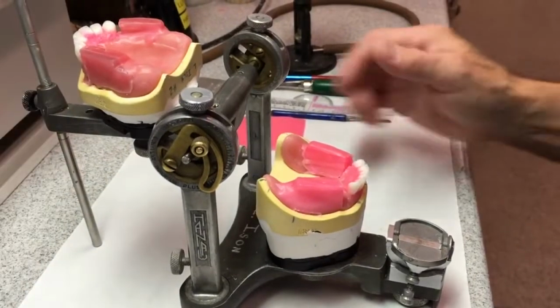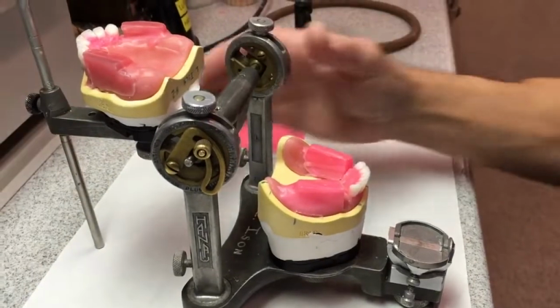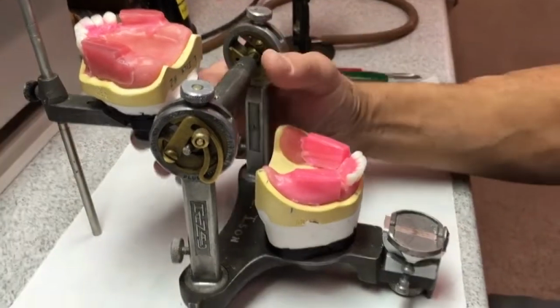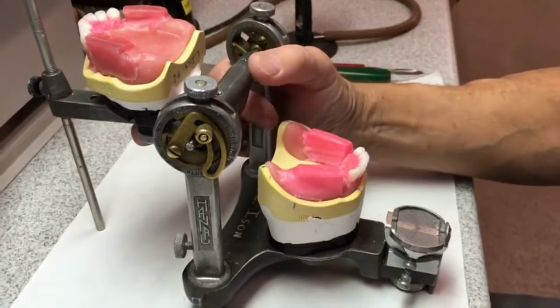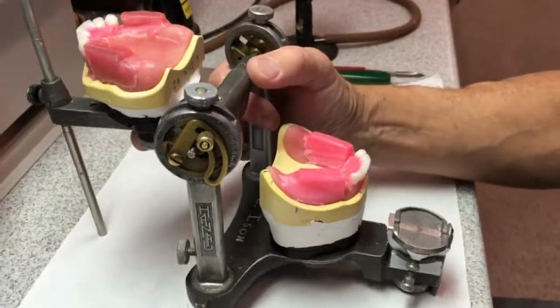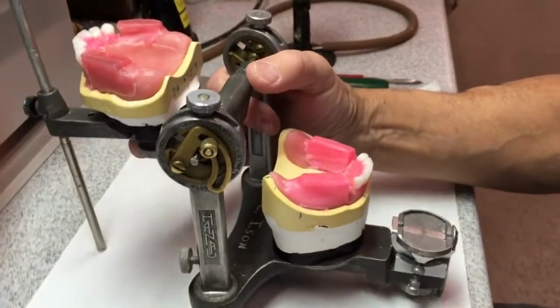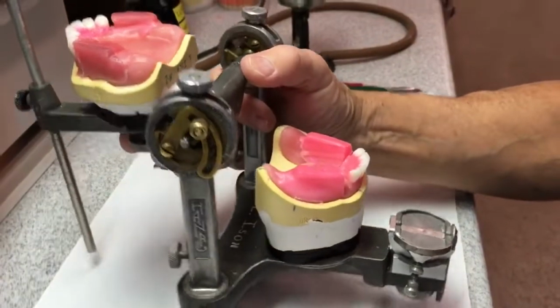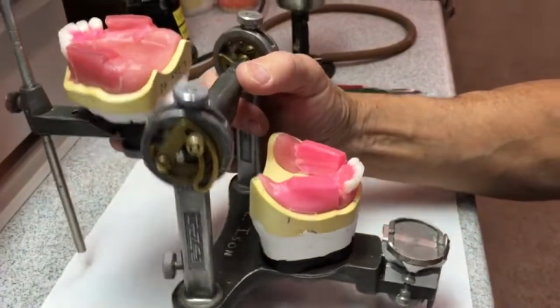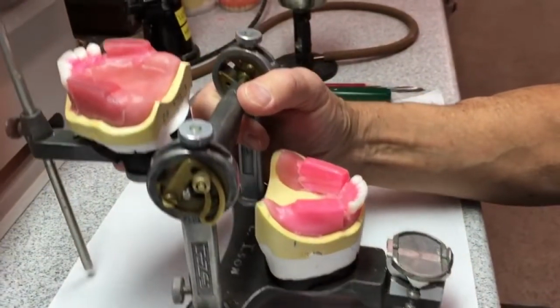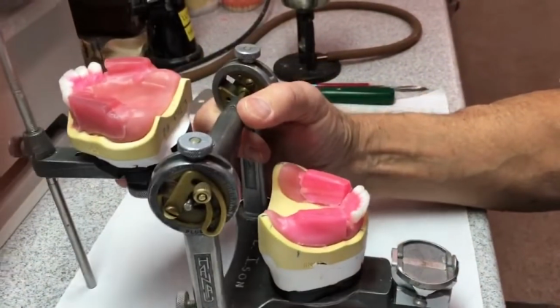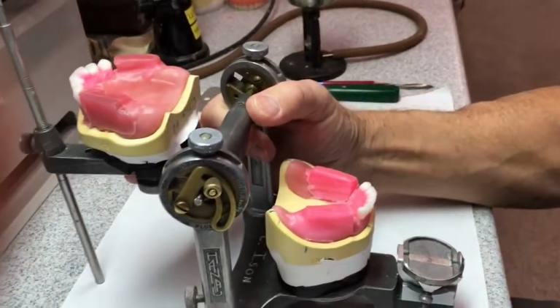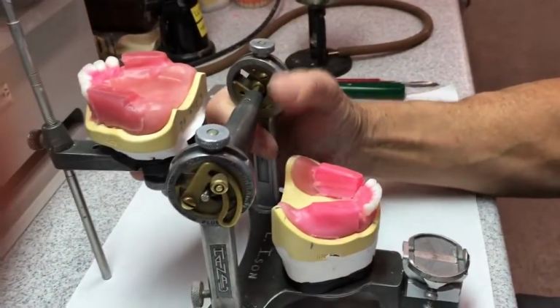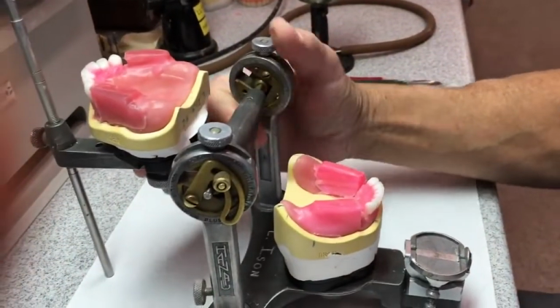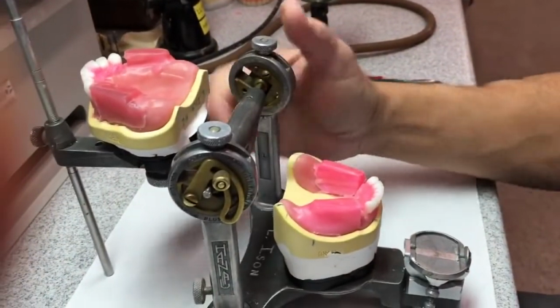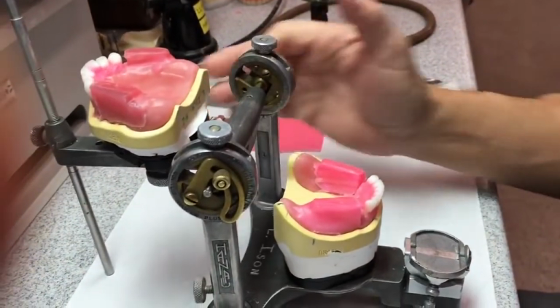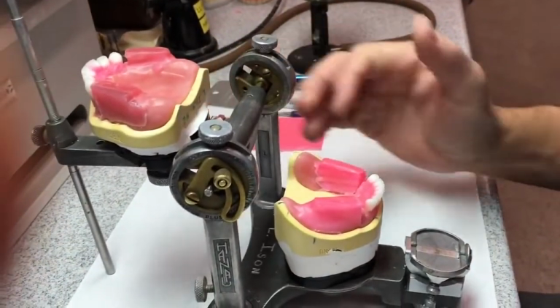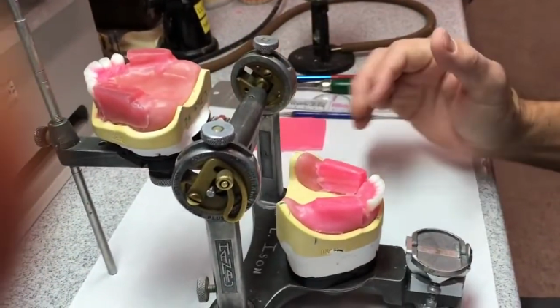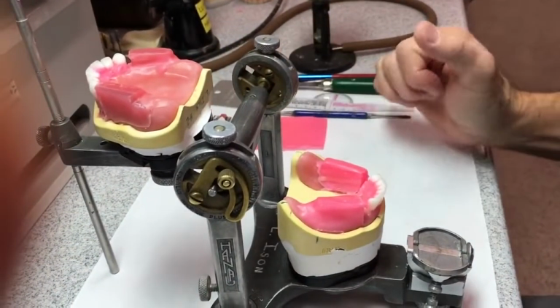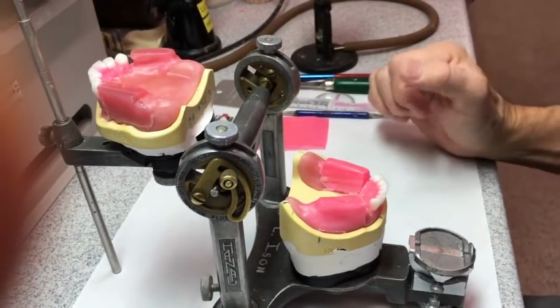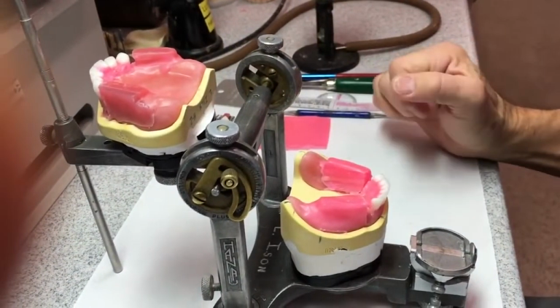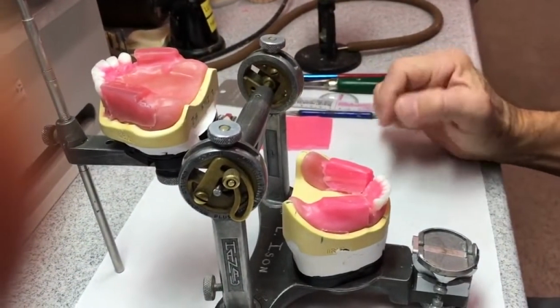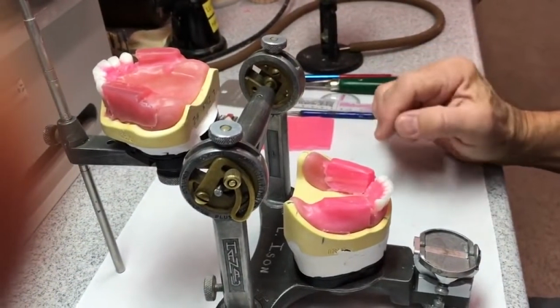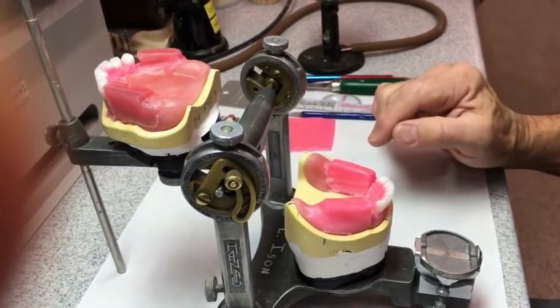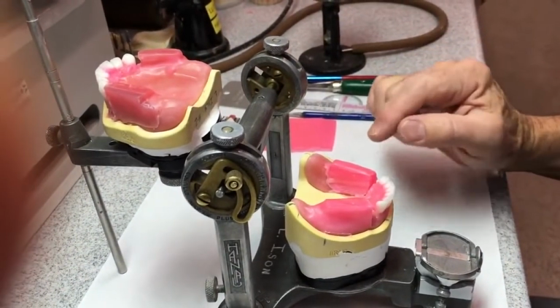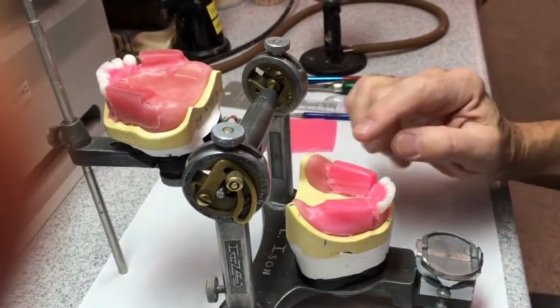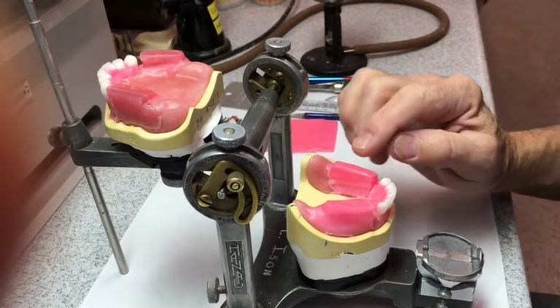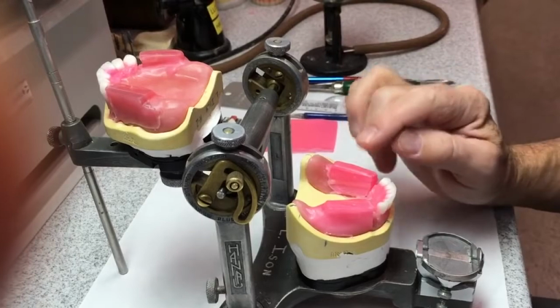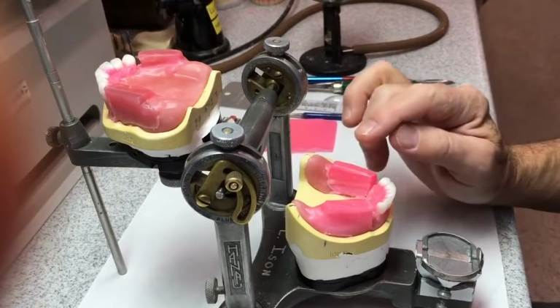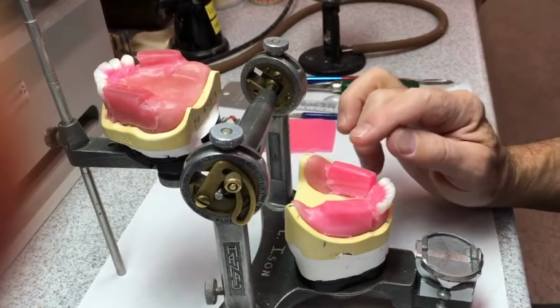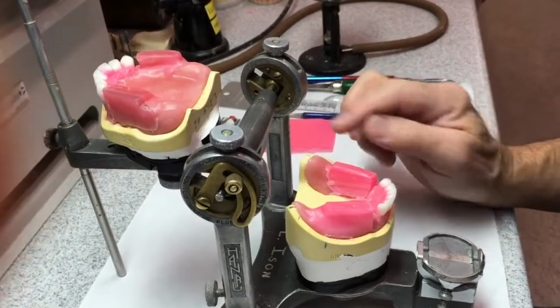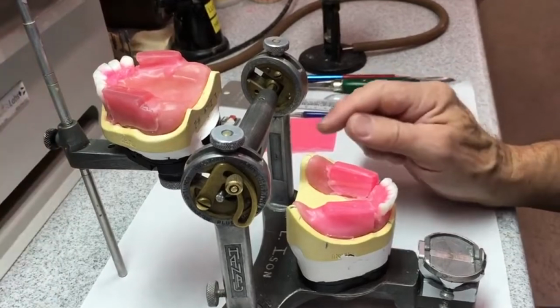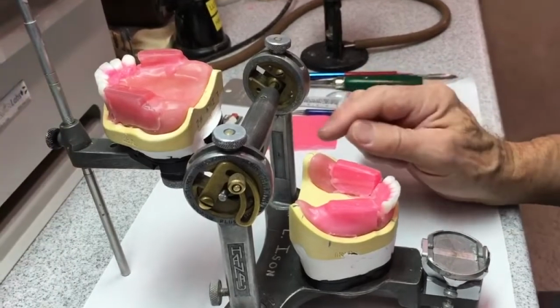We've got the maxillary mandibular anterior set. Now we're going to move on to the posteriors.